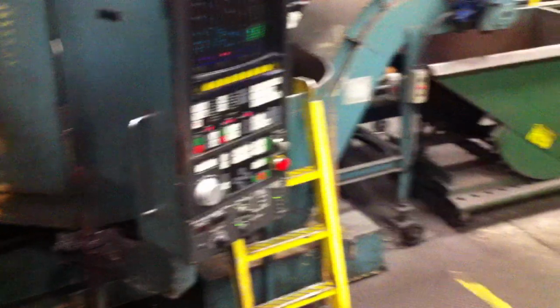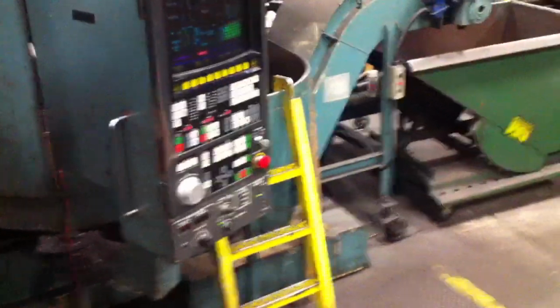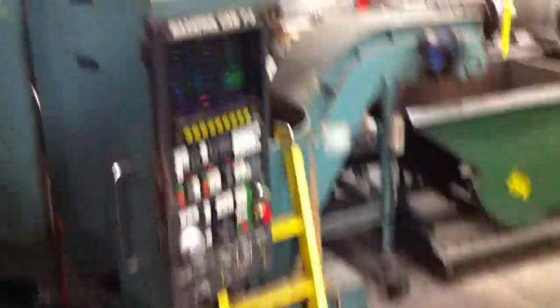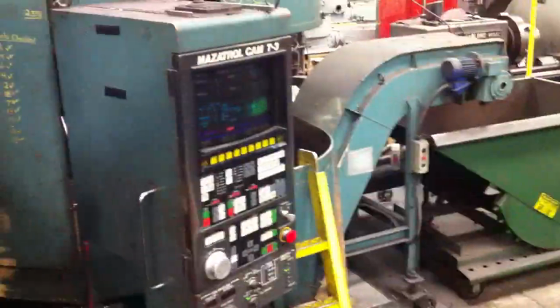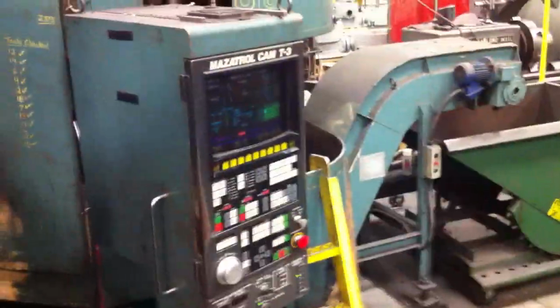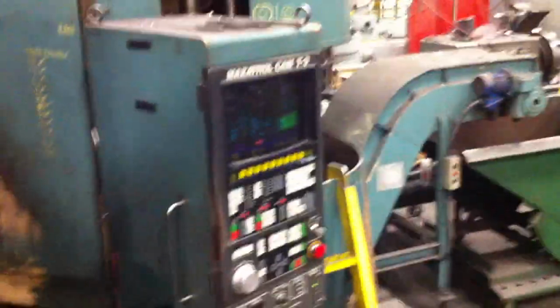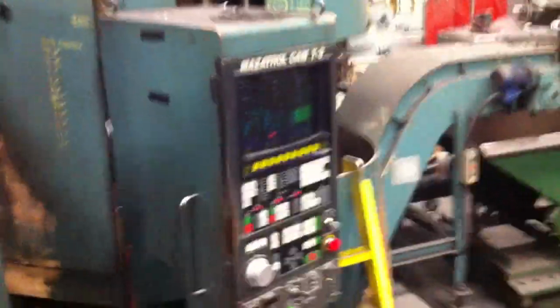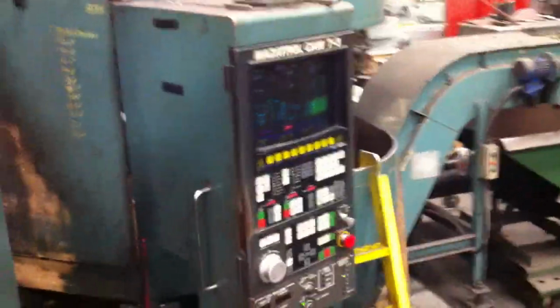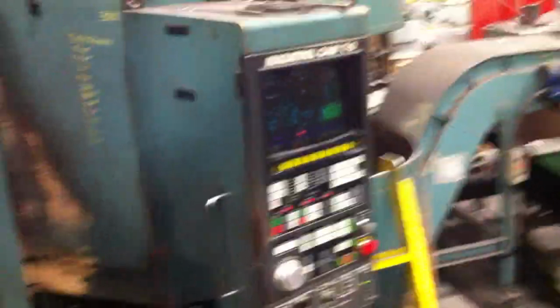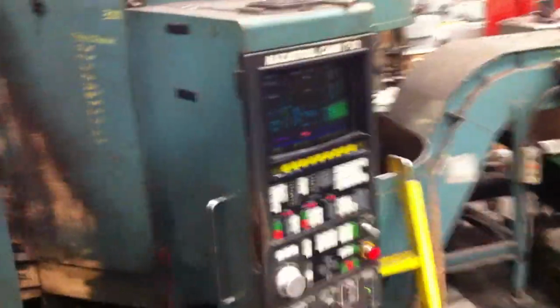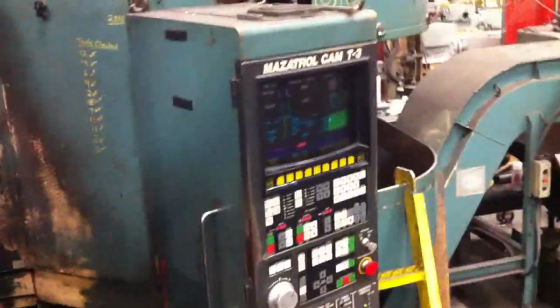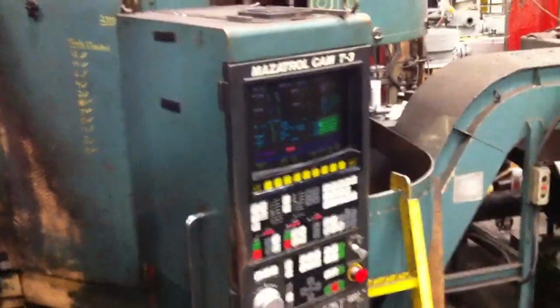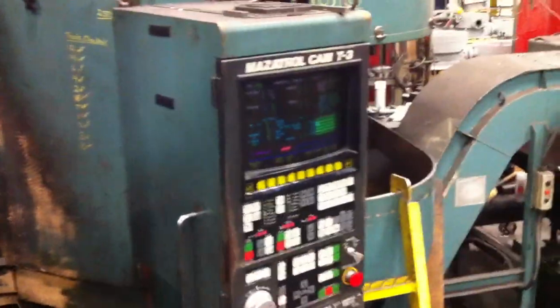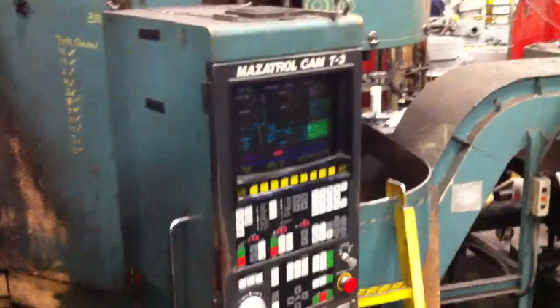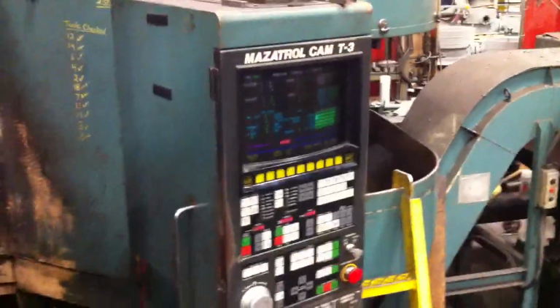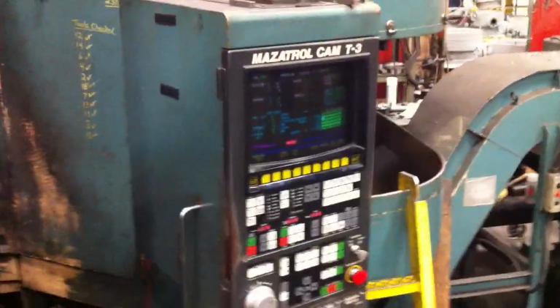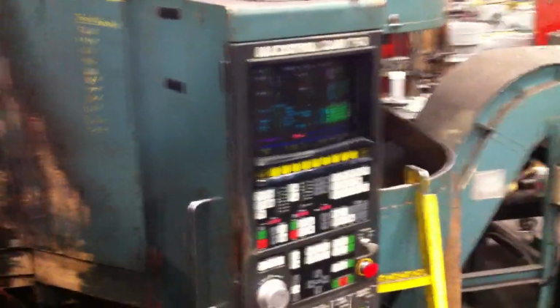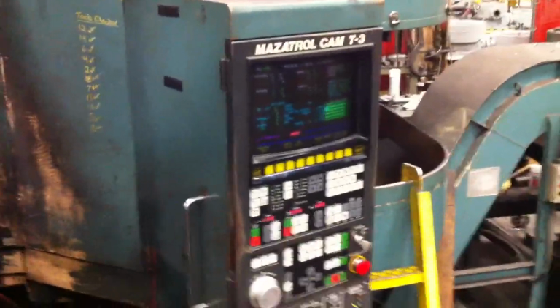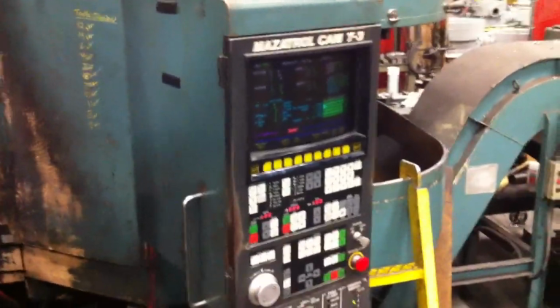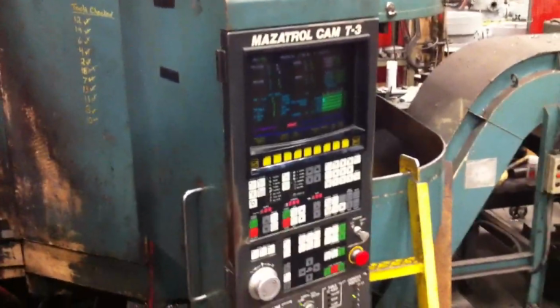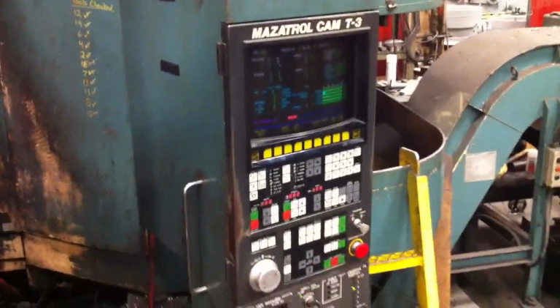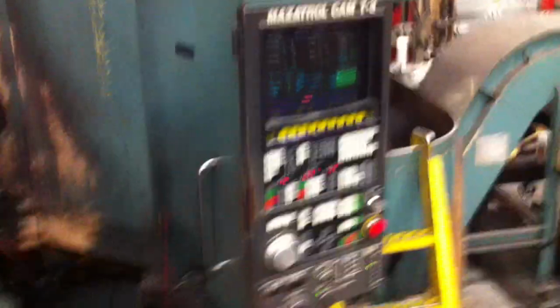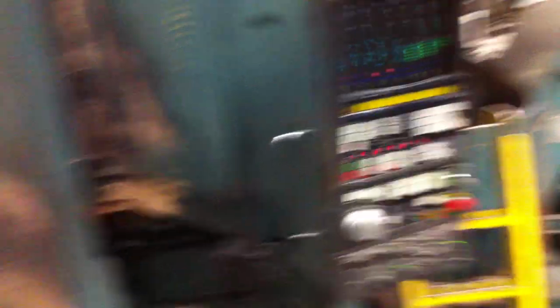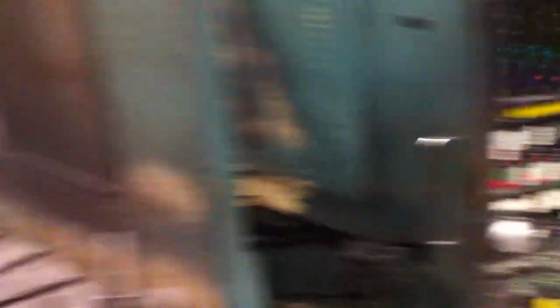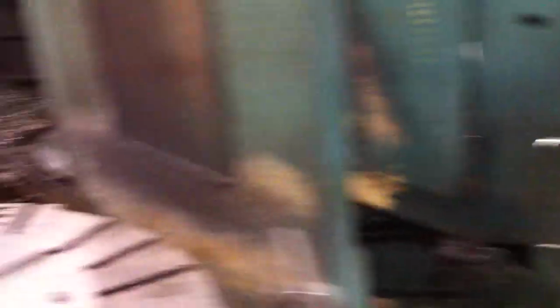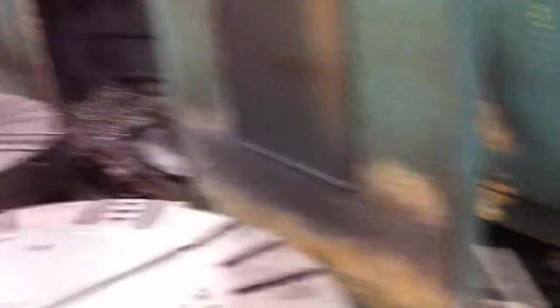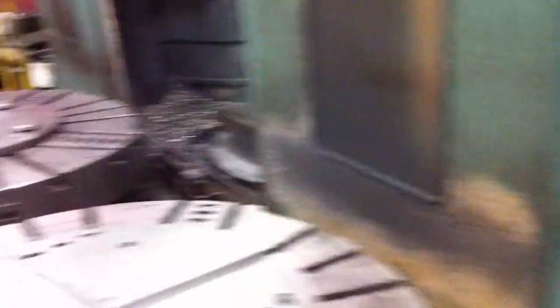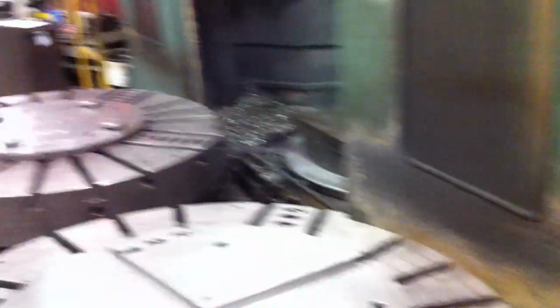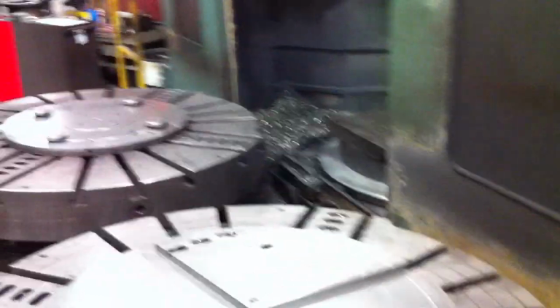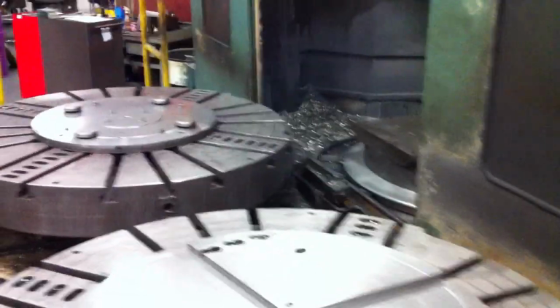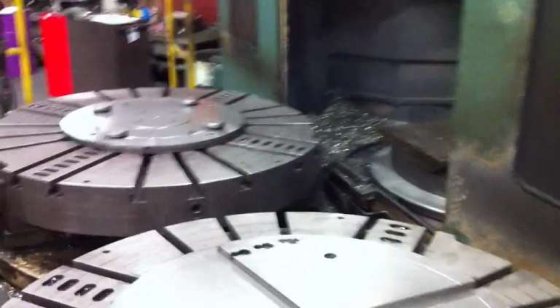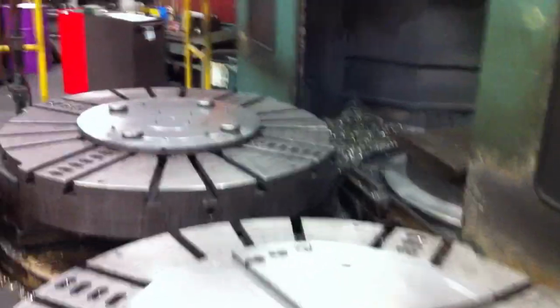Okay, so we're gonna change pallets. Change pallets now. Doors opening. Oh, doors opening, okay.